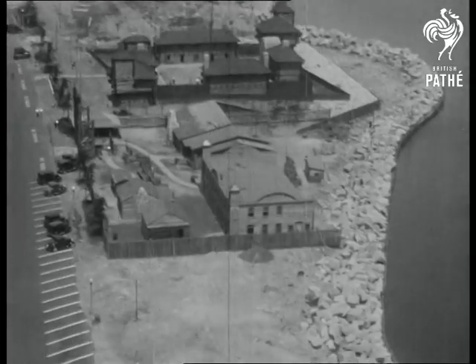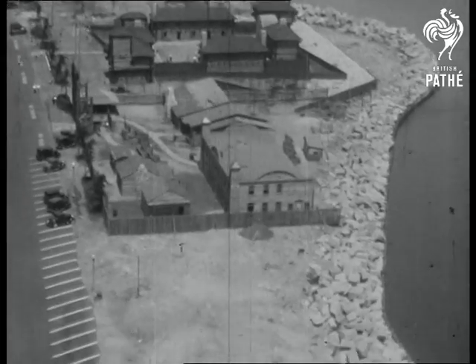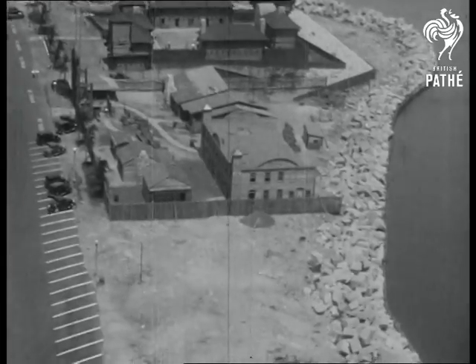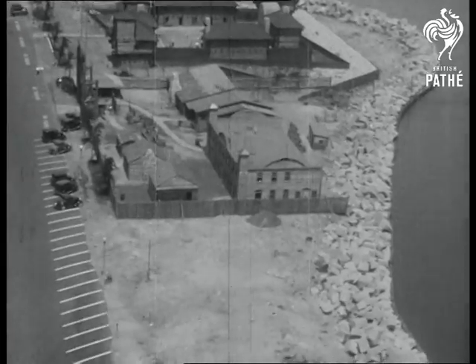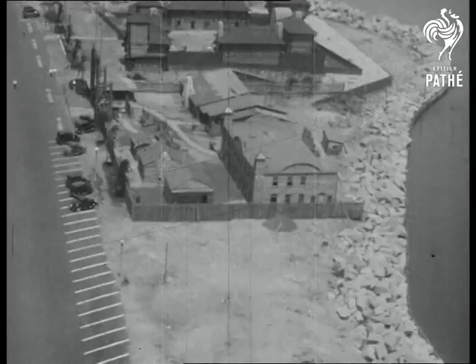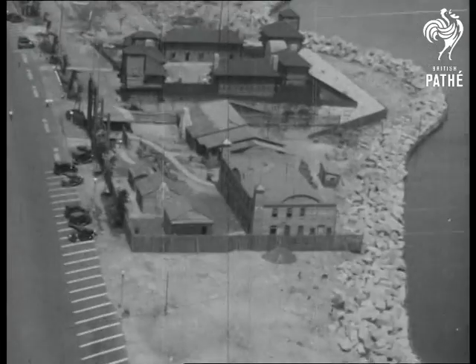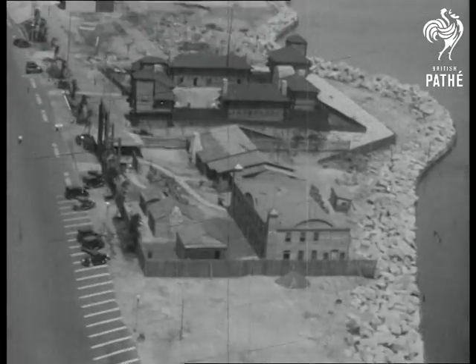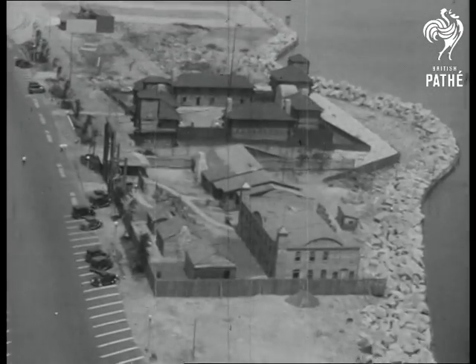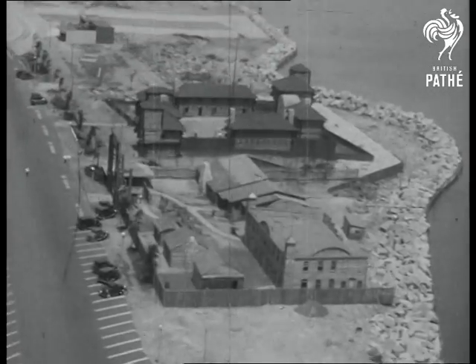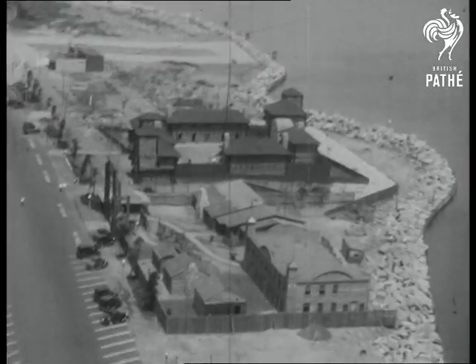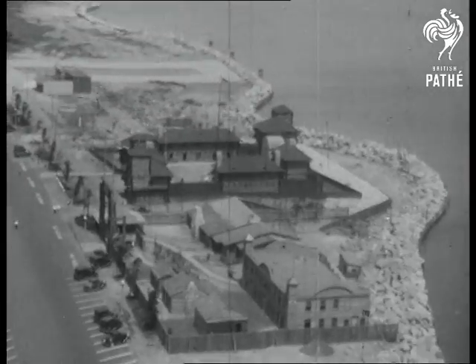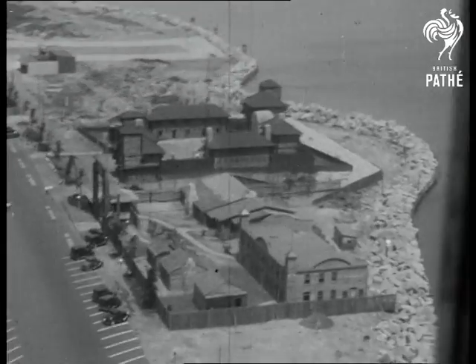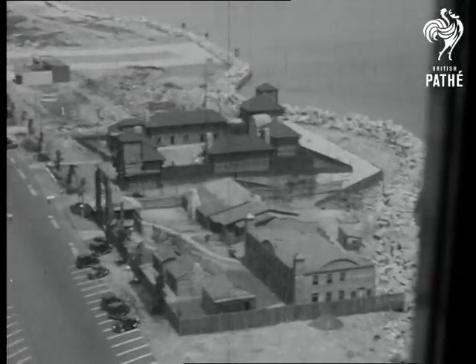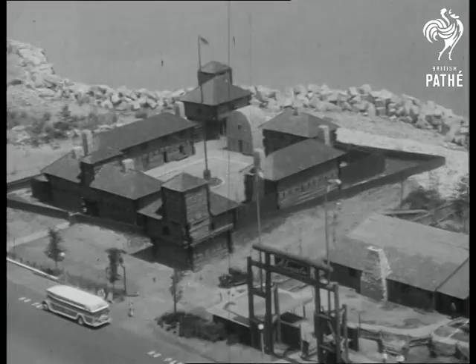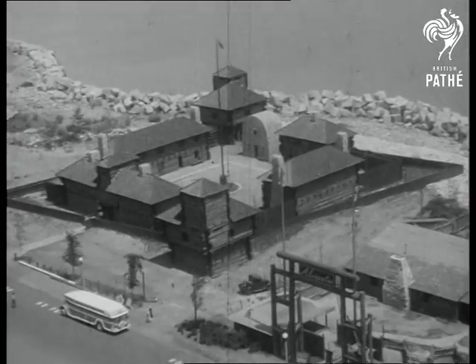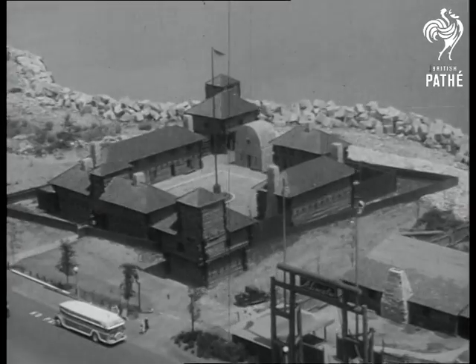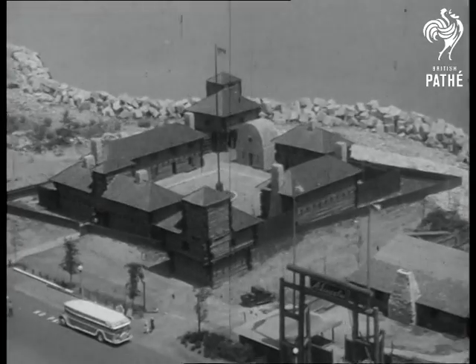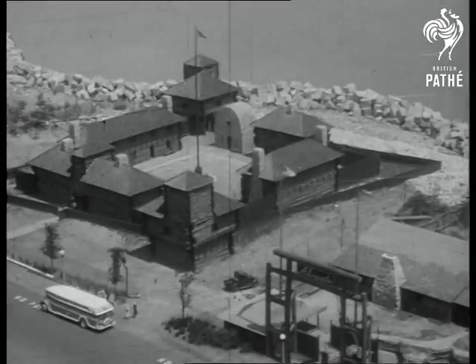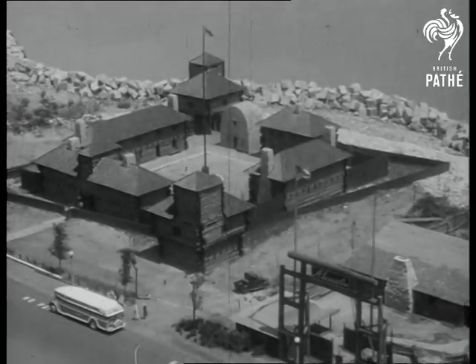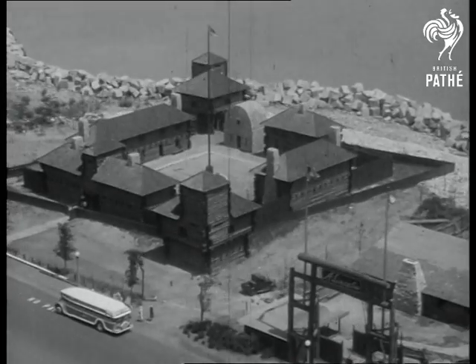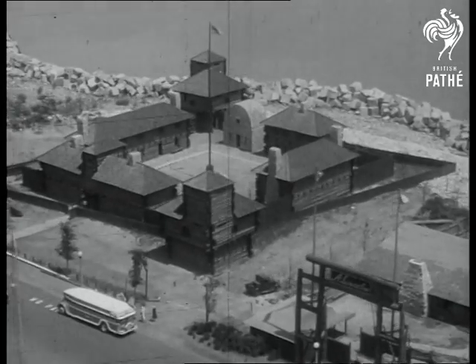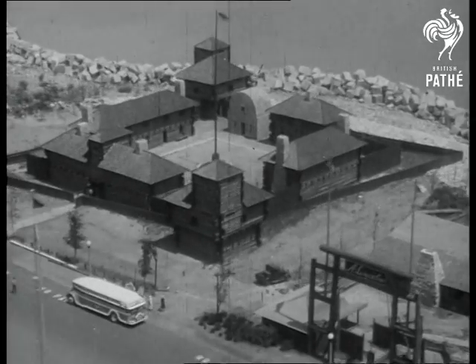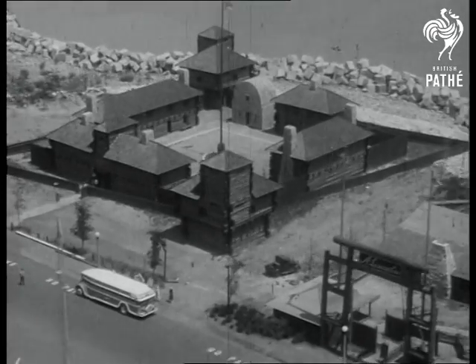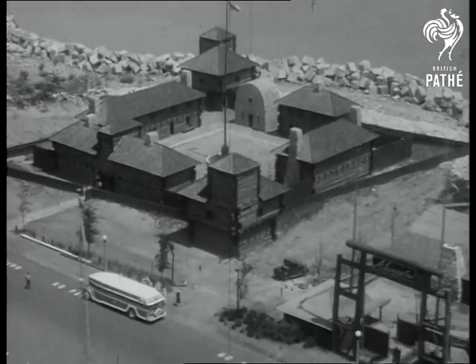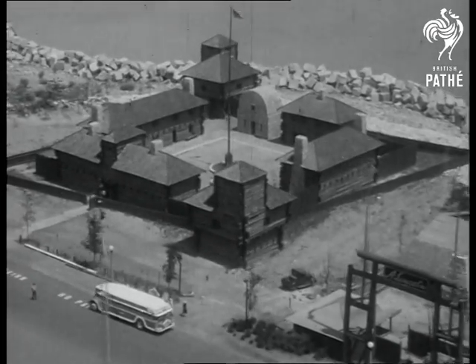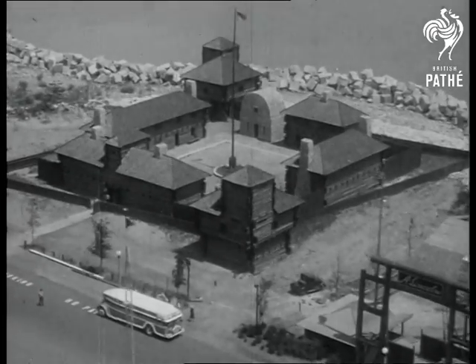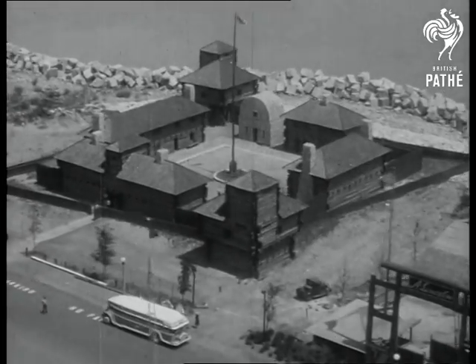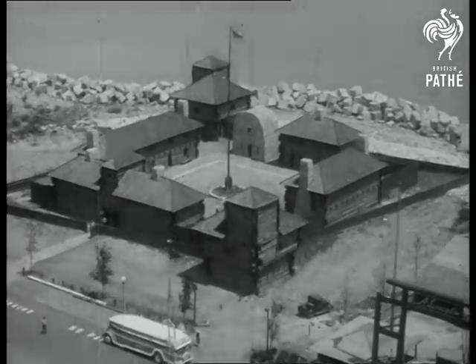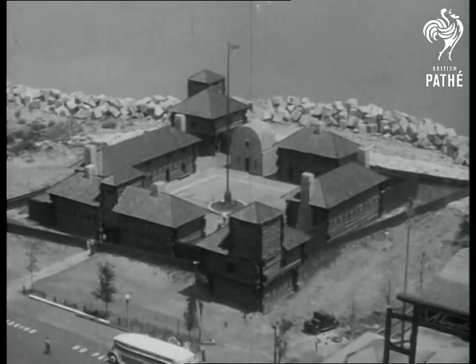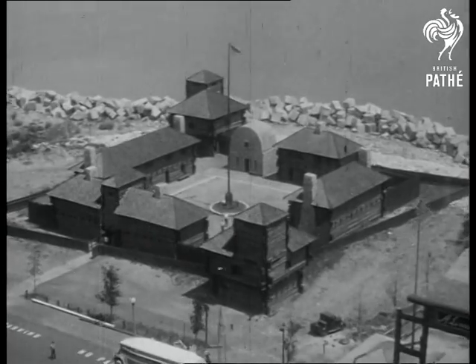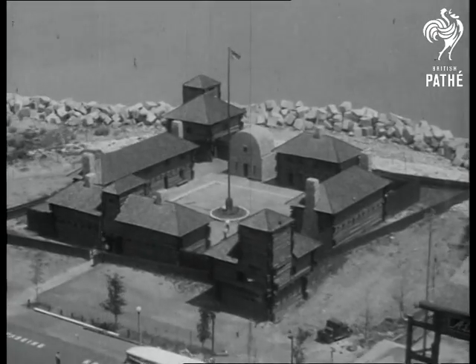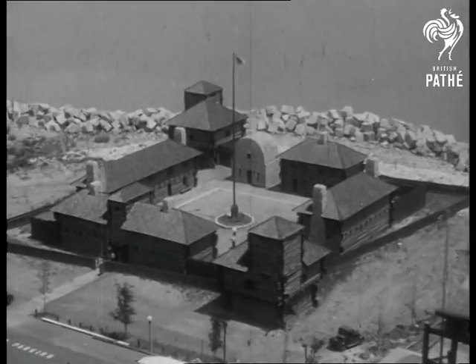Here is a replica of Fort Dearborn, reconstructed from the plans of Captain Whistler, who originally built it on the site from which modern Chicago grew.